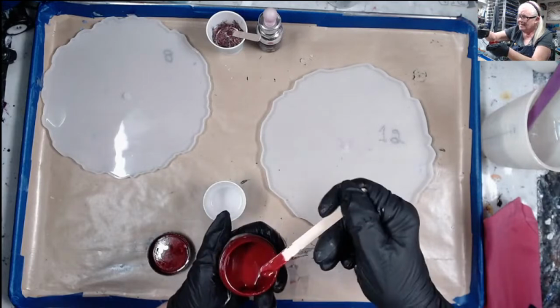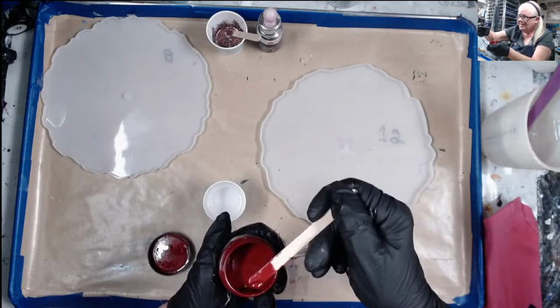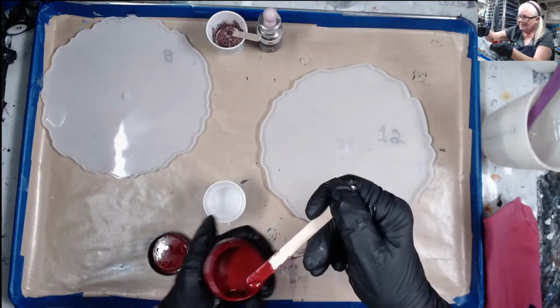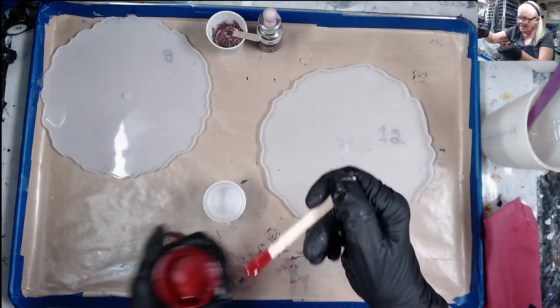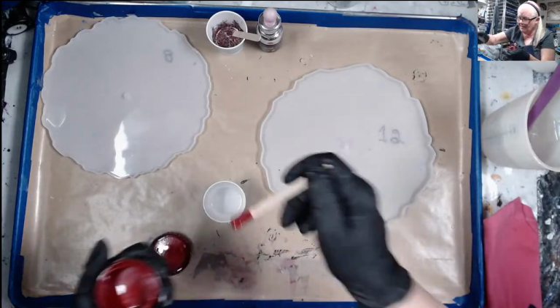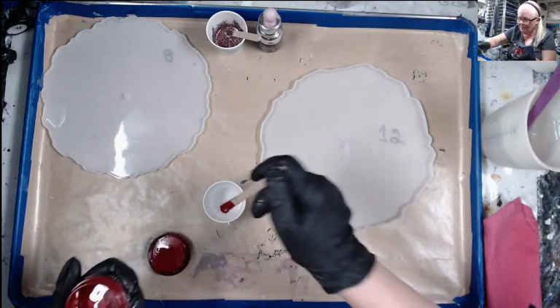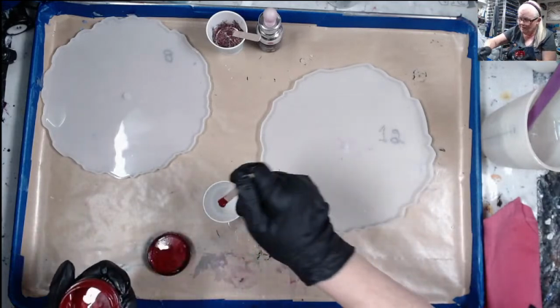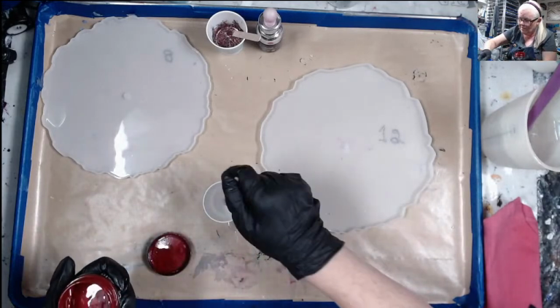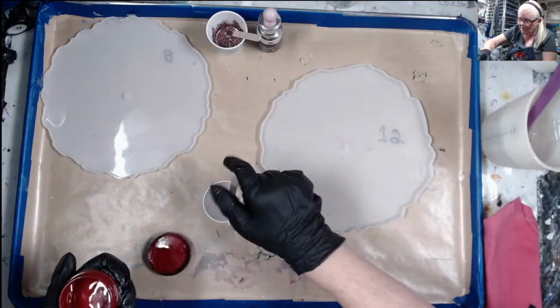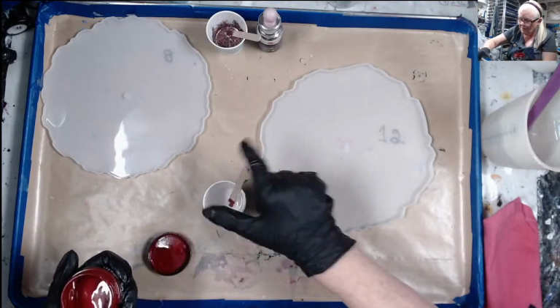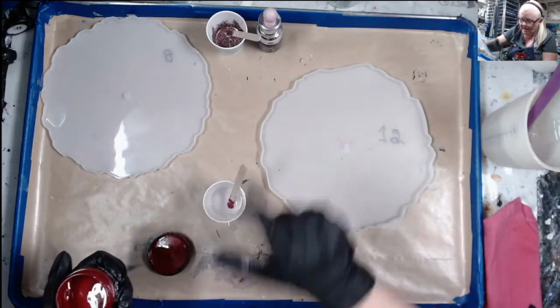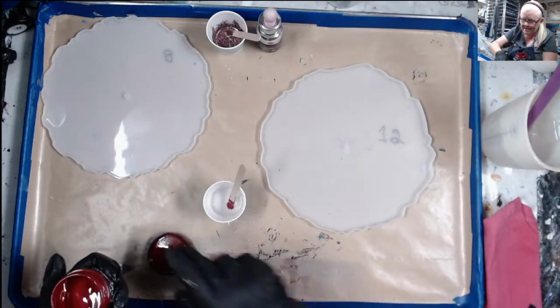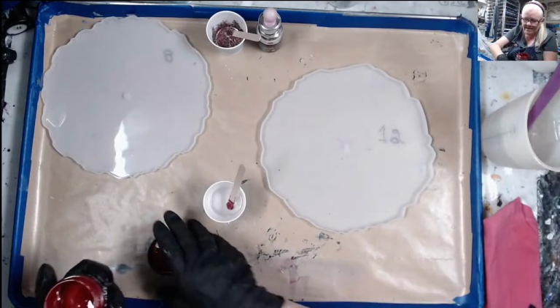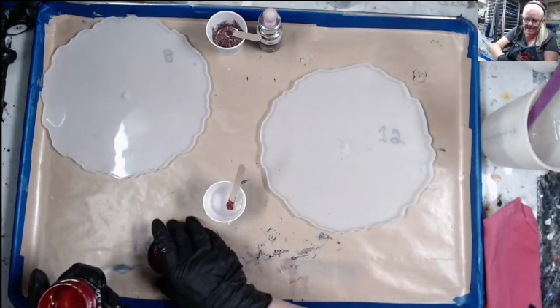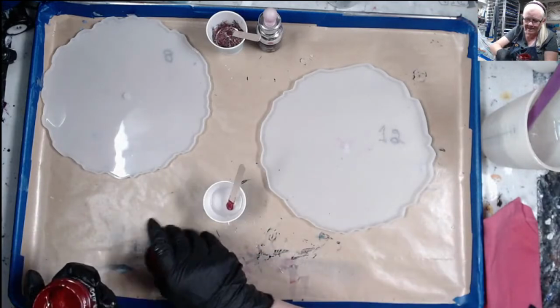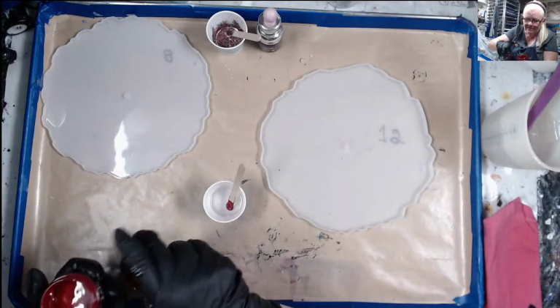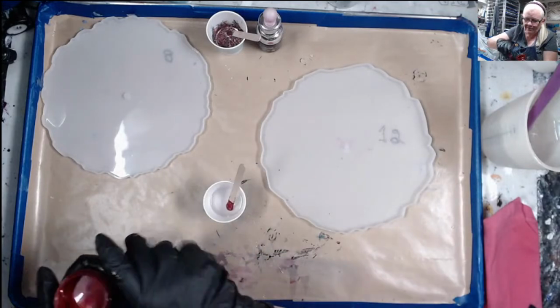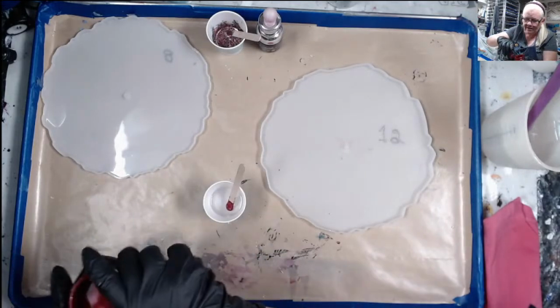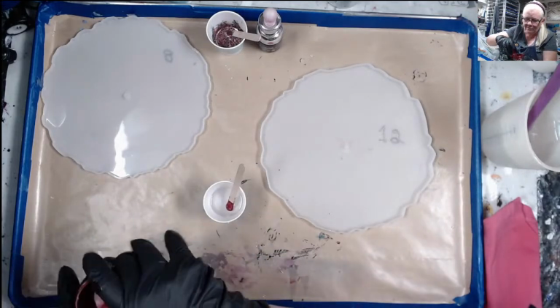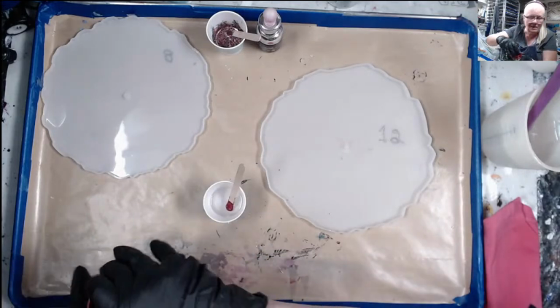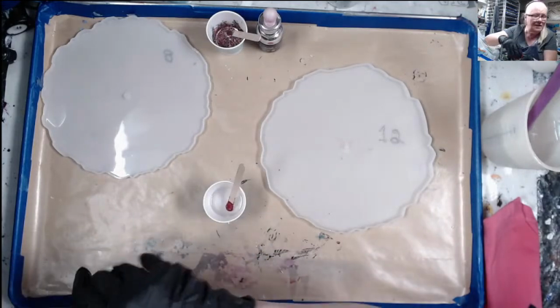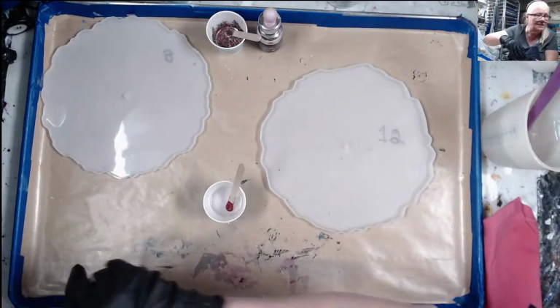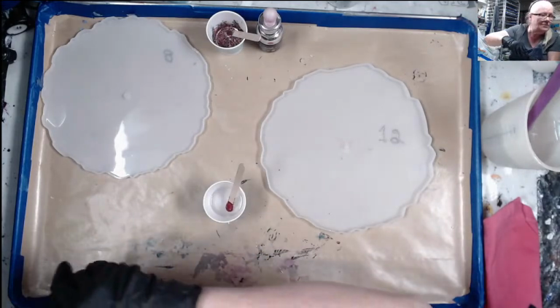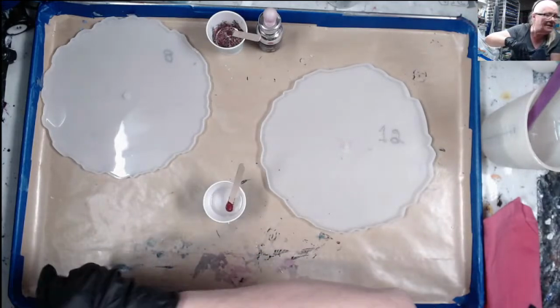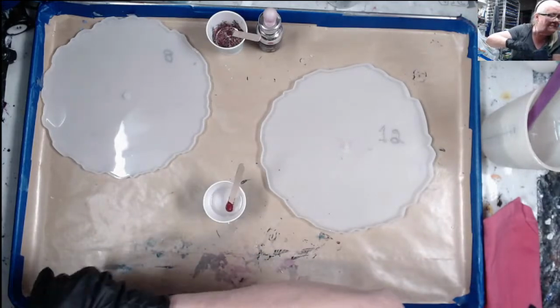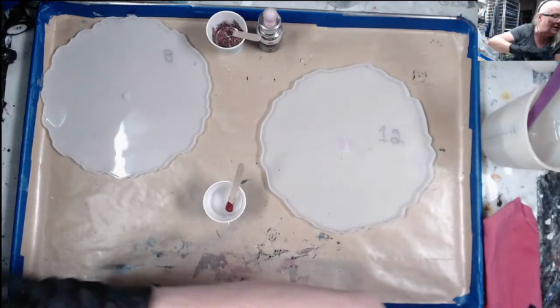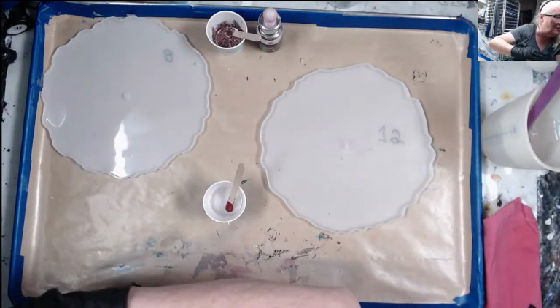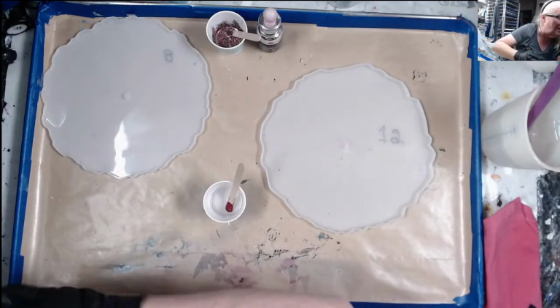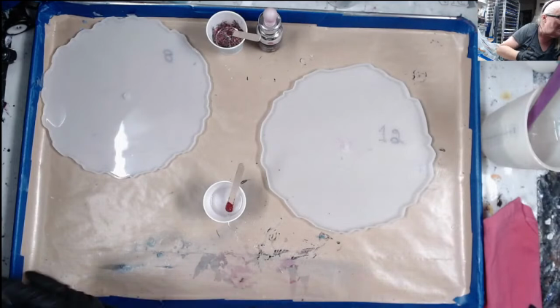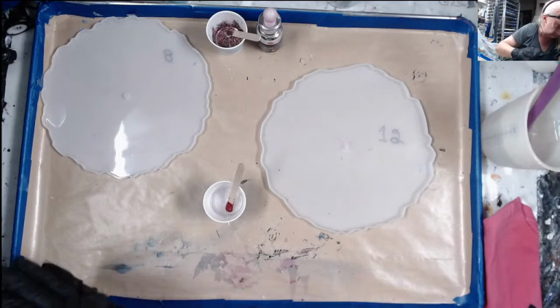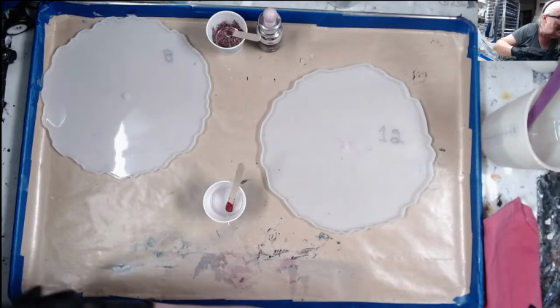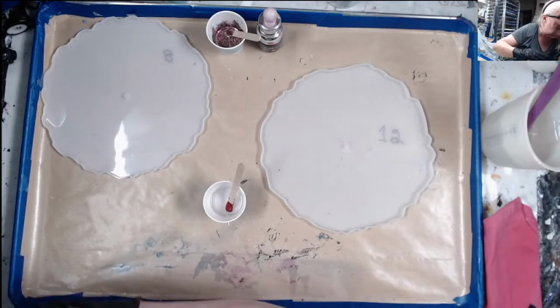If any of you've ever been over to ATD's channel, it's so cute when they get to drinking Fireball on their channel.